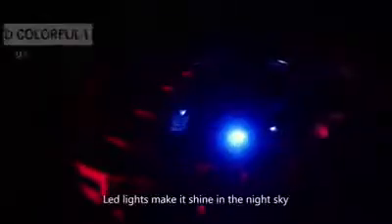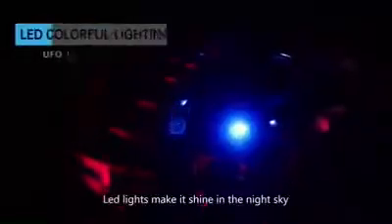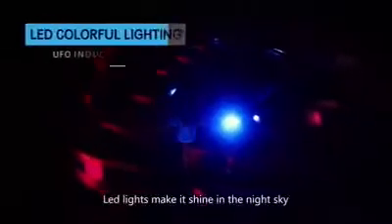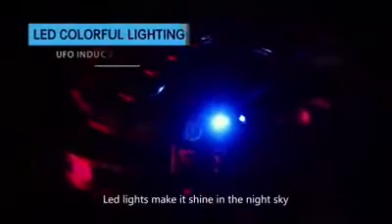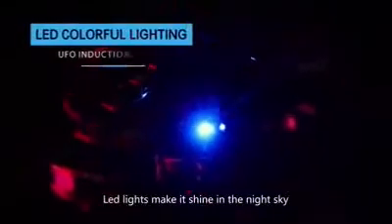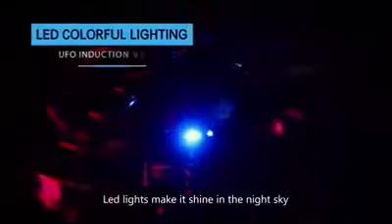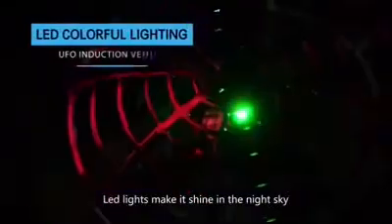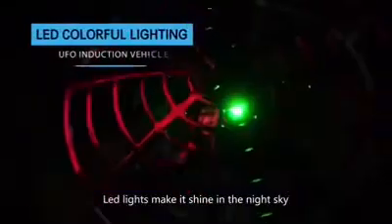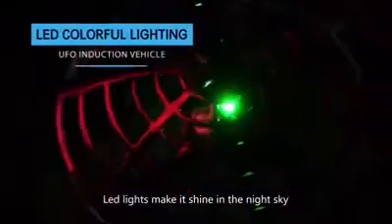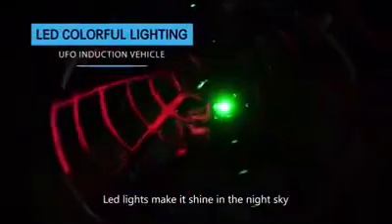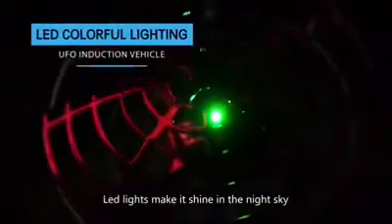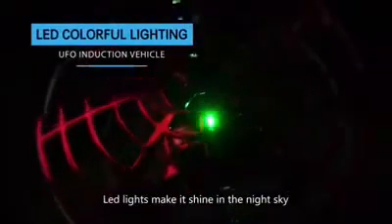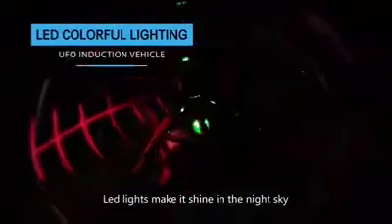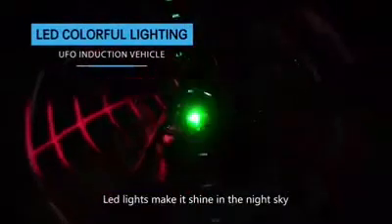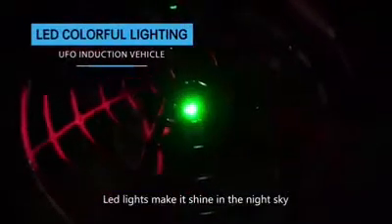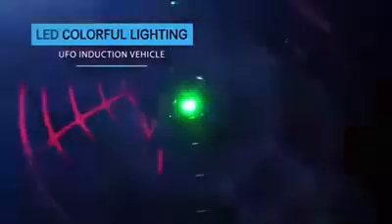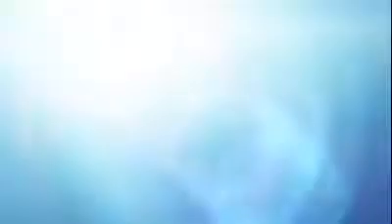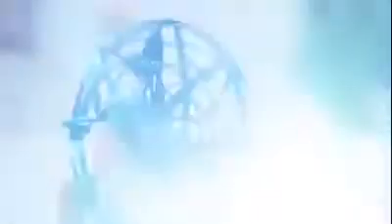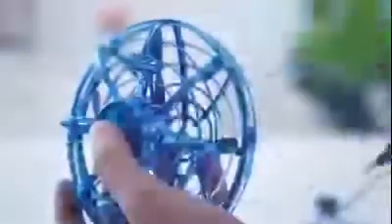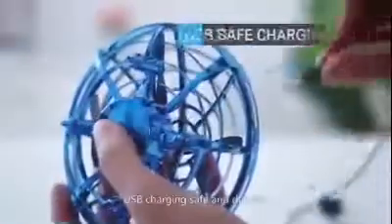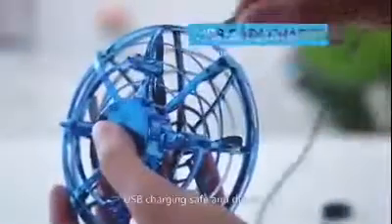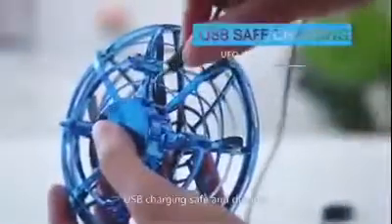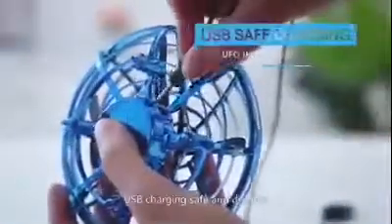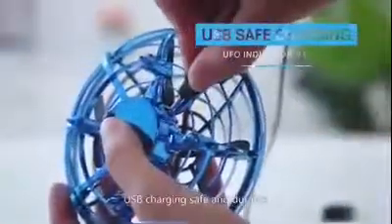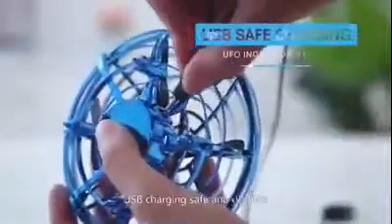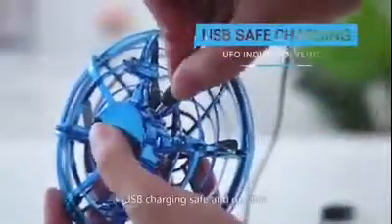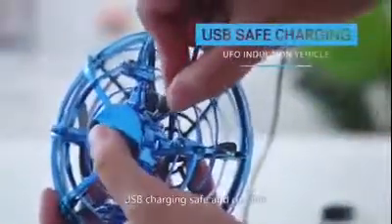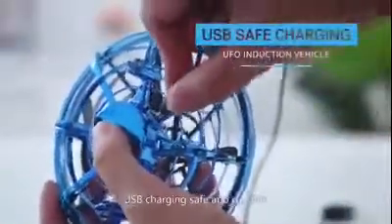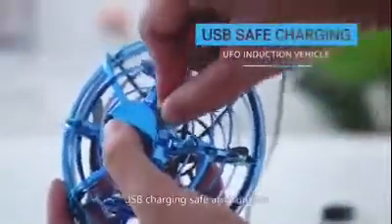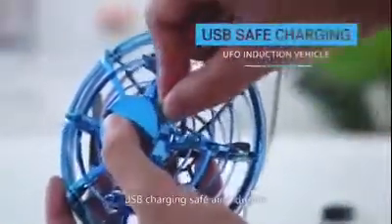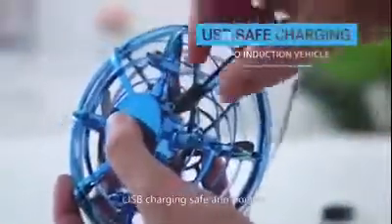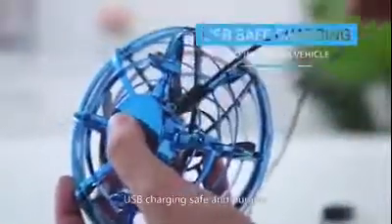Light lights make it shine in the night sky. USB charging — safe and durable.